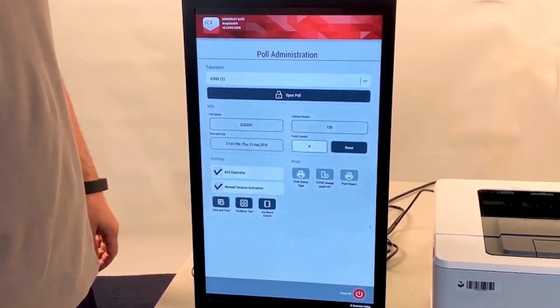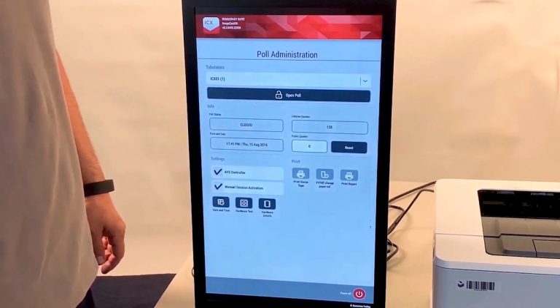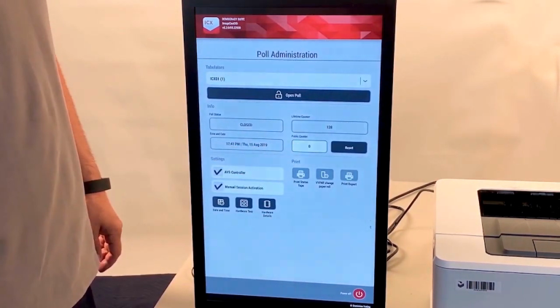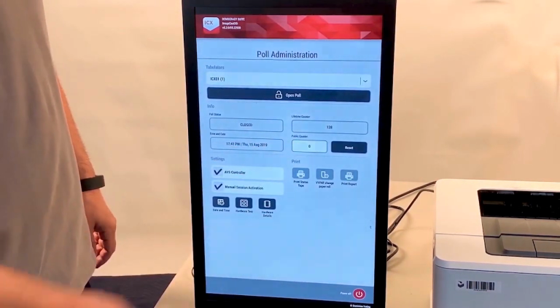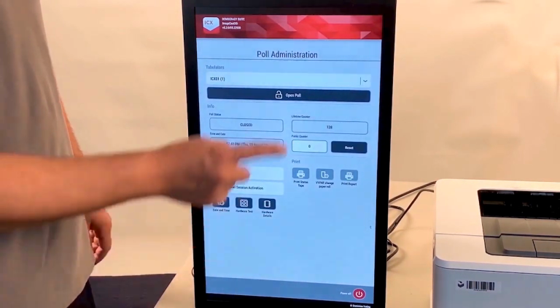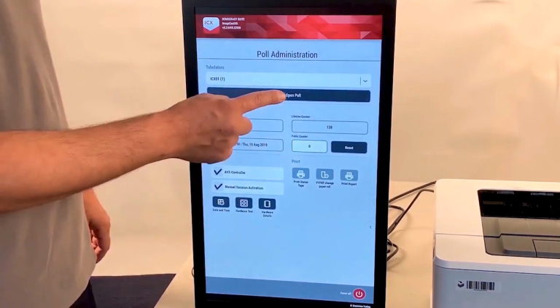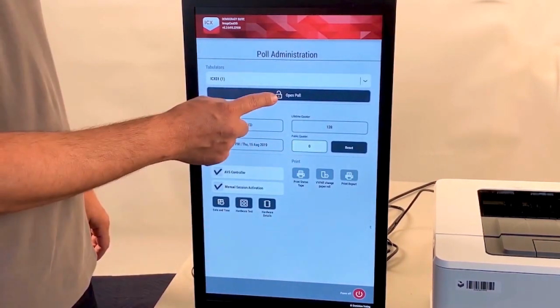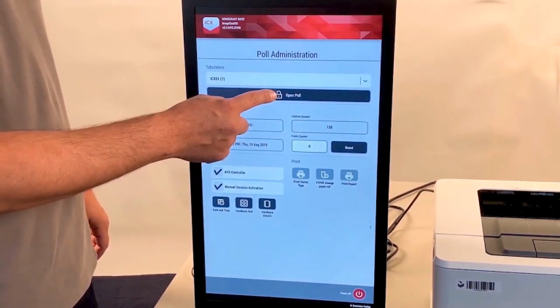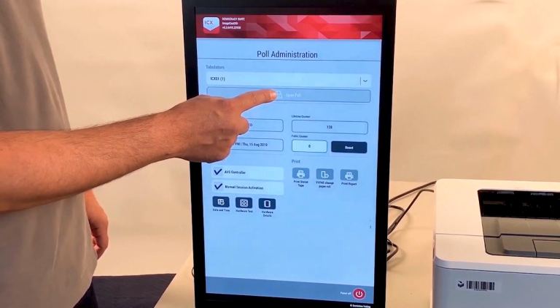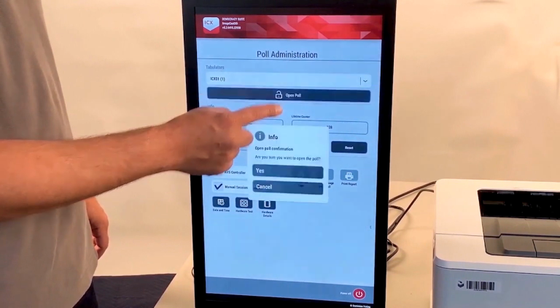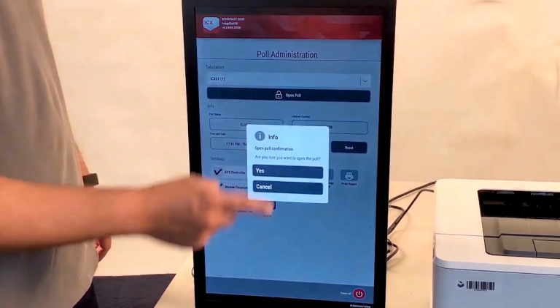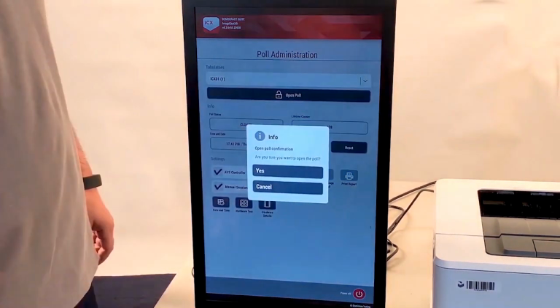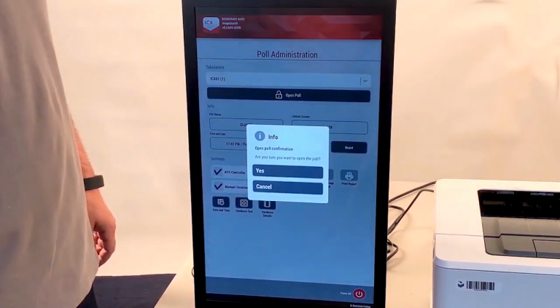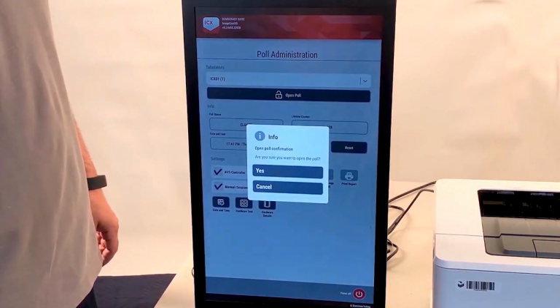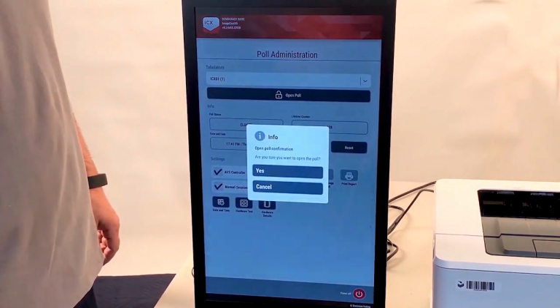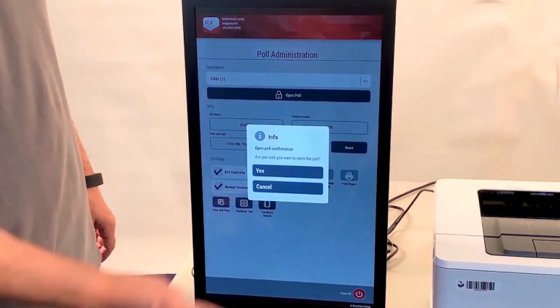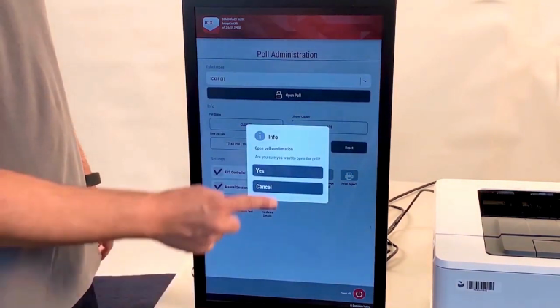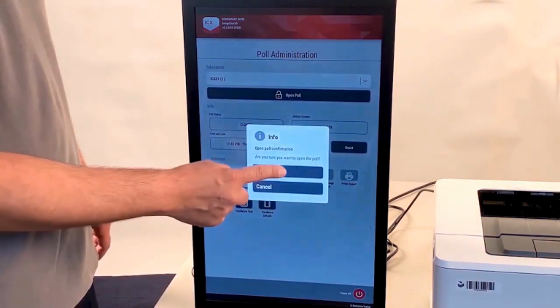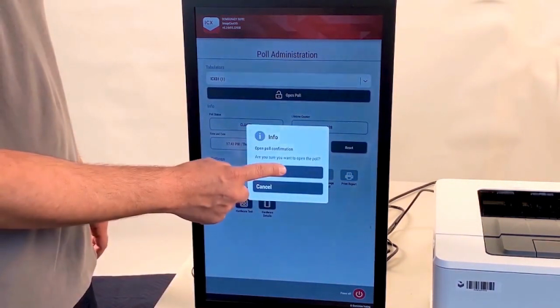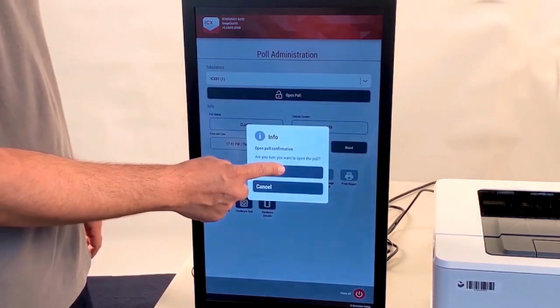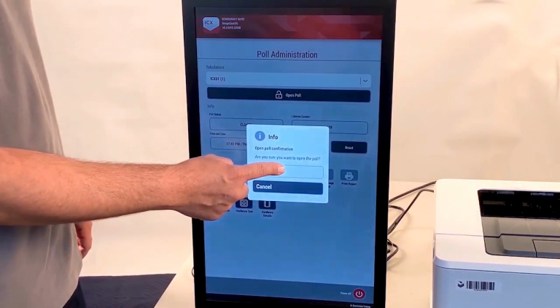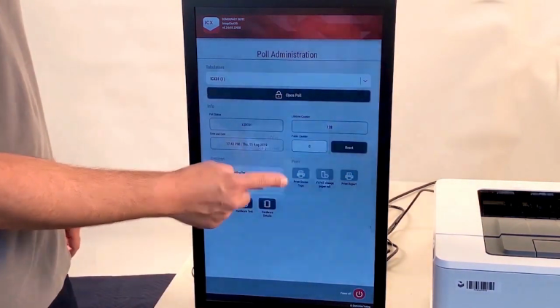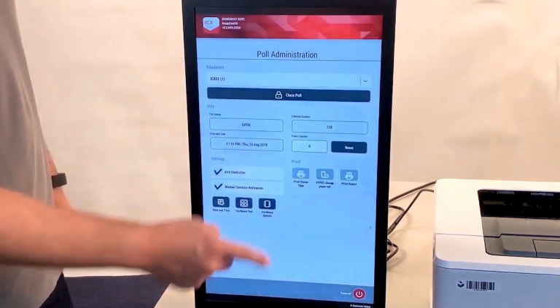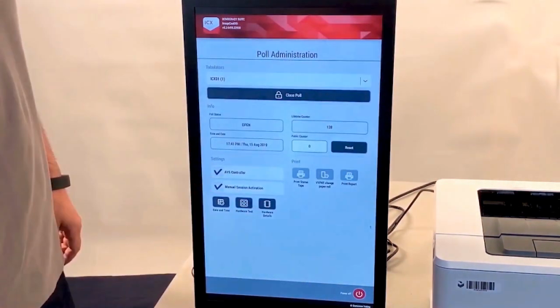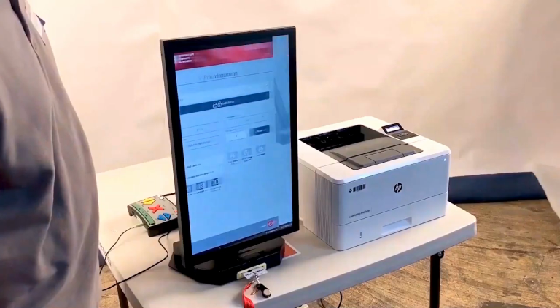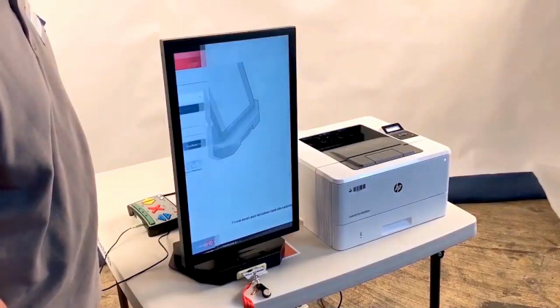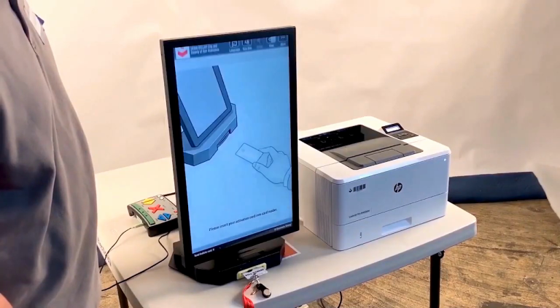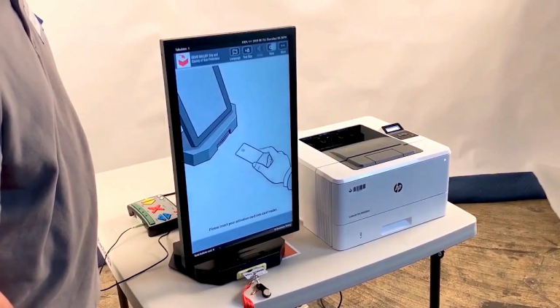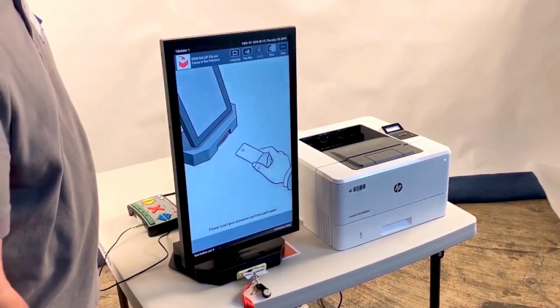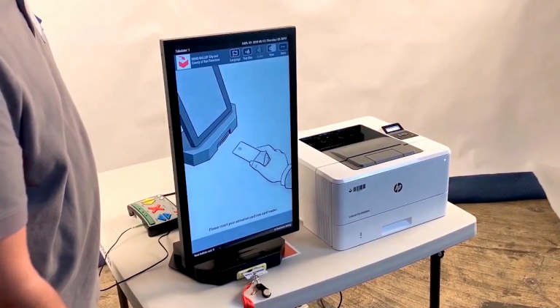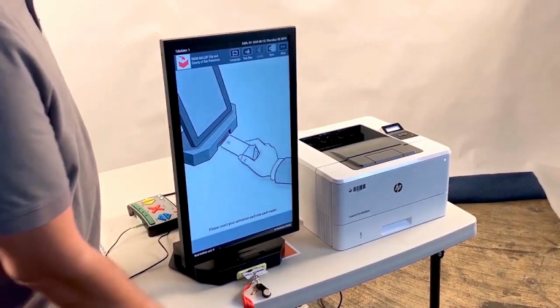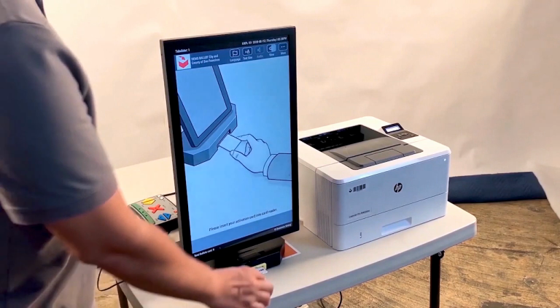Then tap Open Polls. Tap Yes to confirm. Remove the poll worker card.